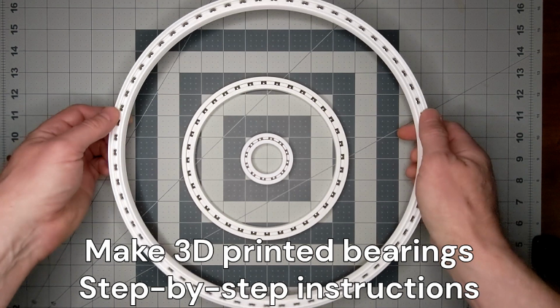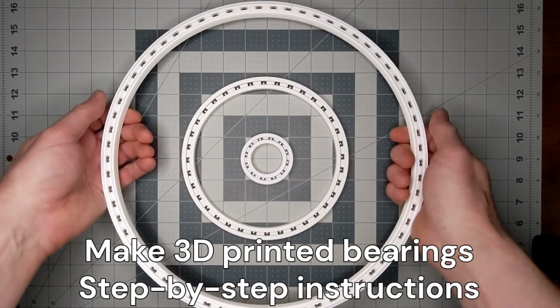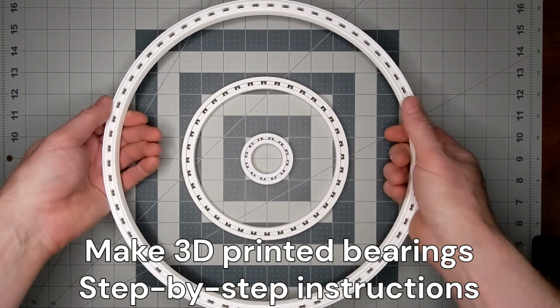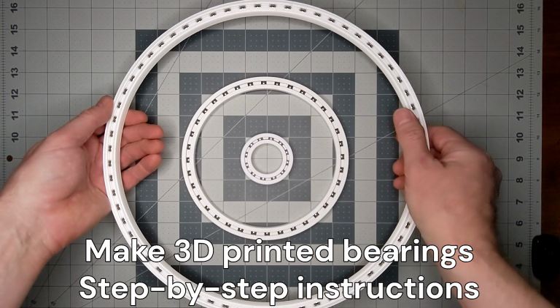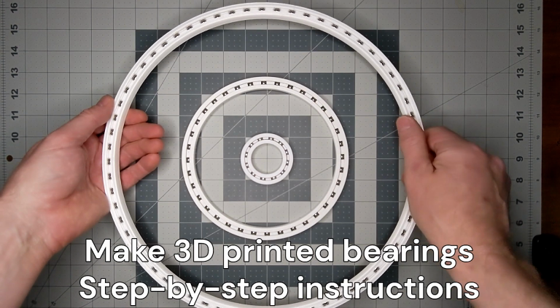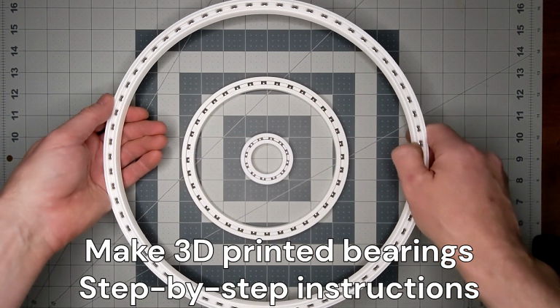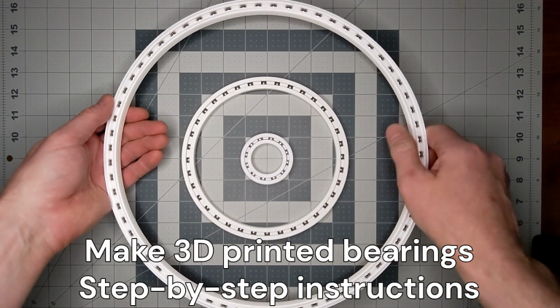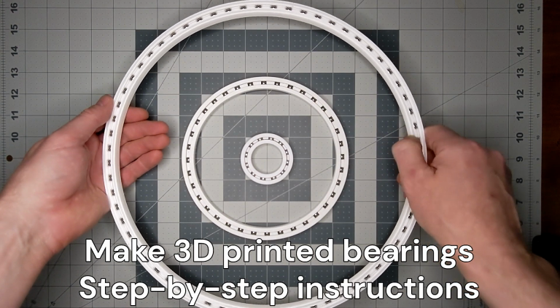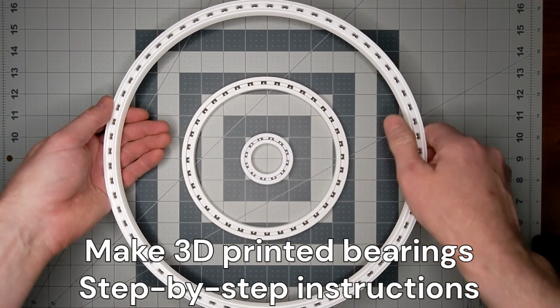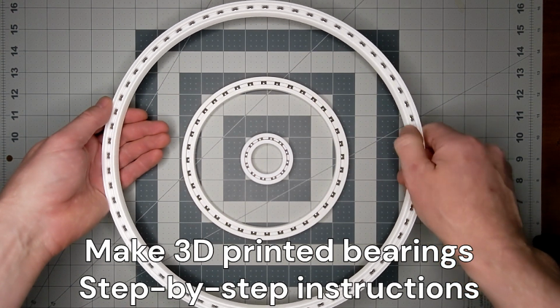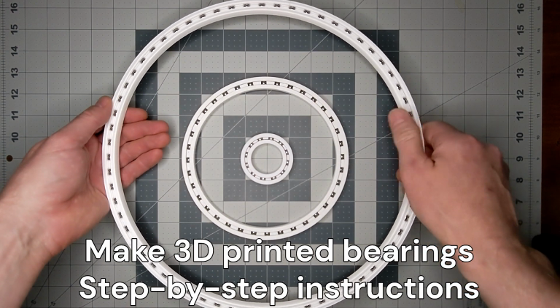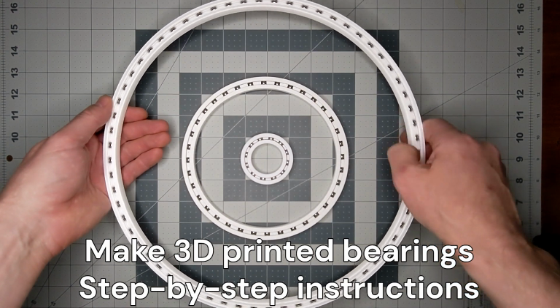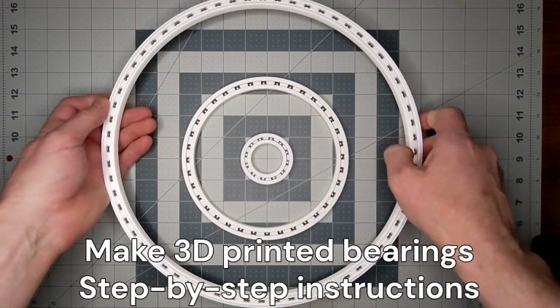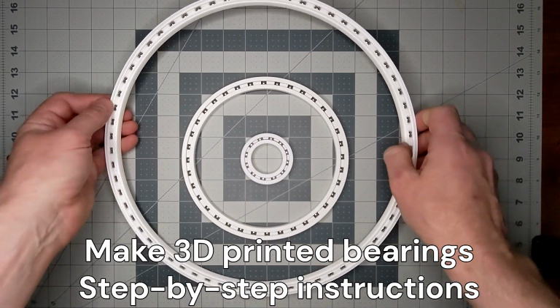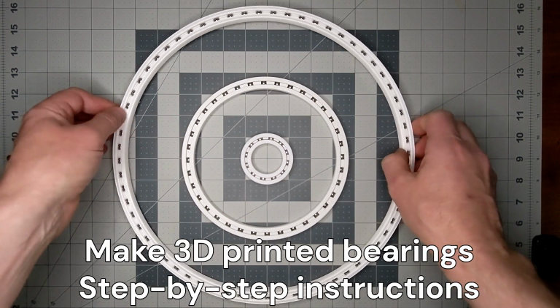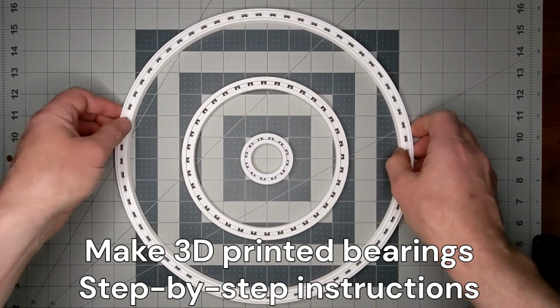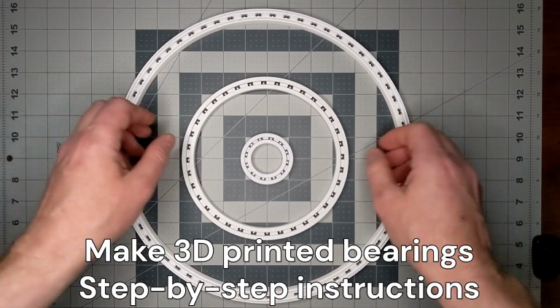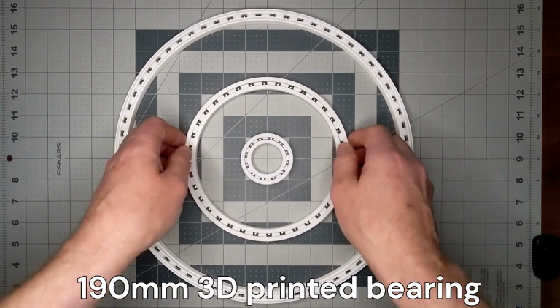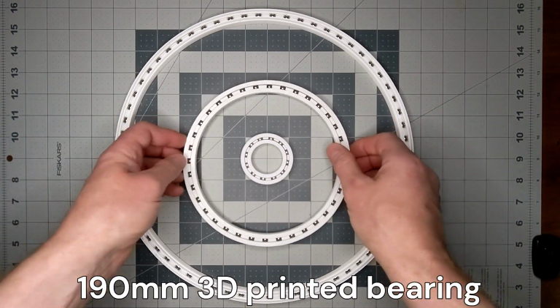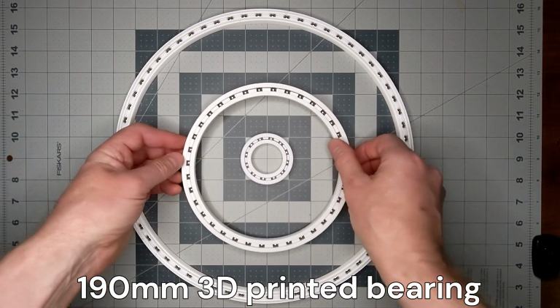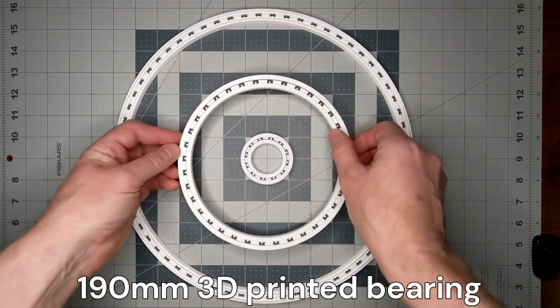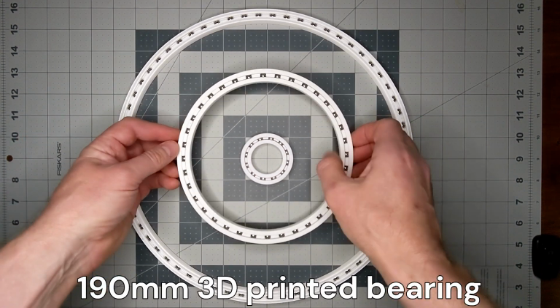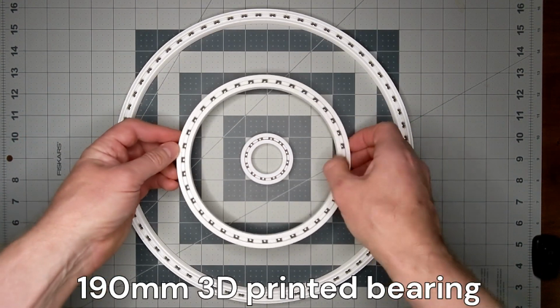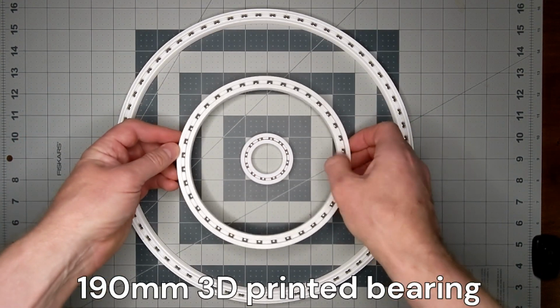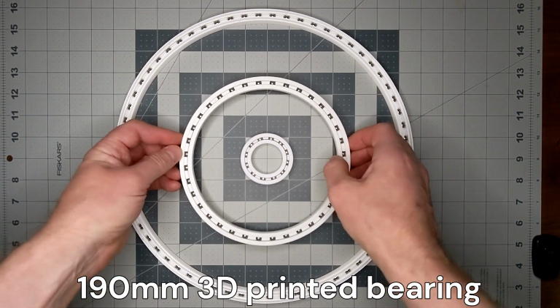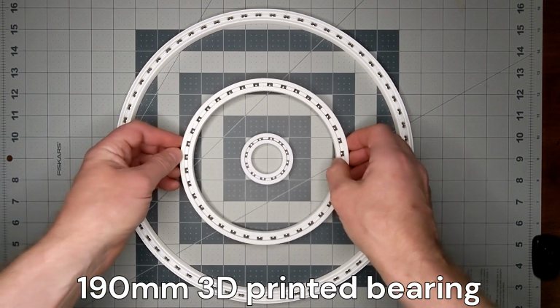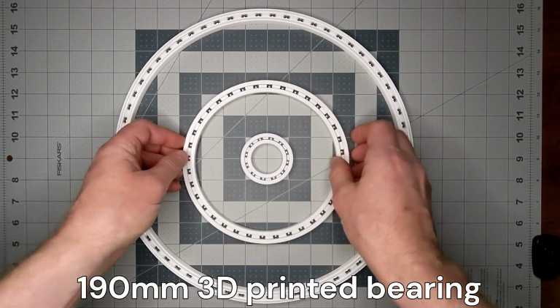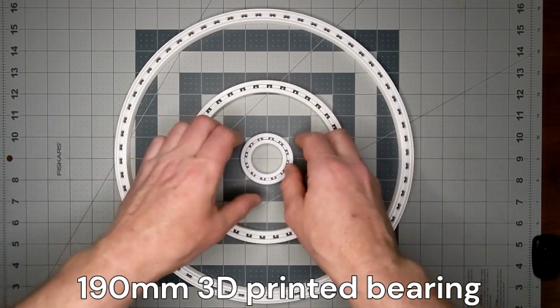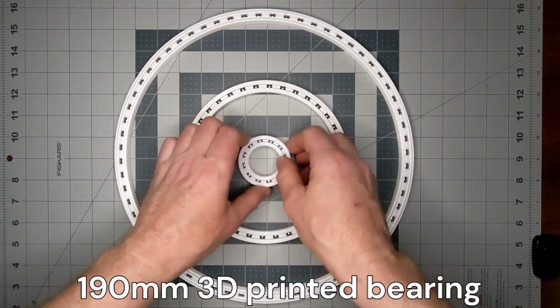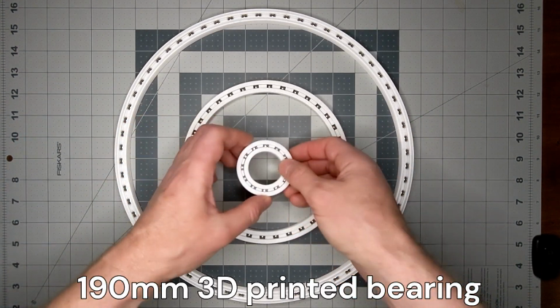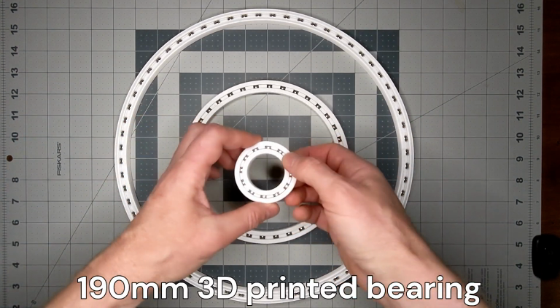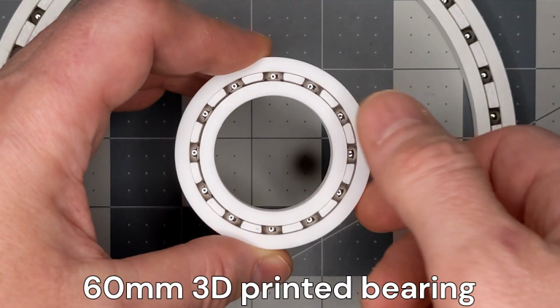Hello, in this video I will design, 3D print, and assemble several ball bearings.